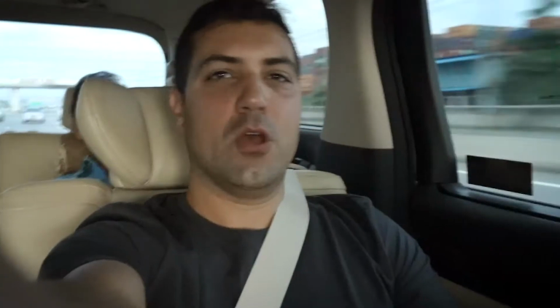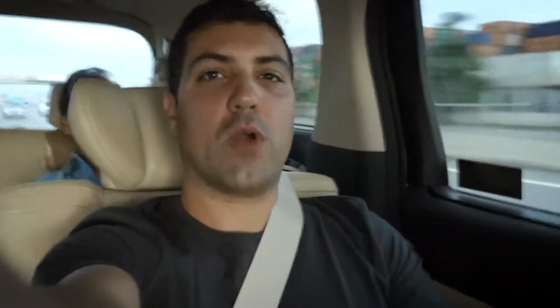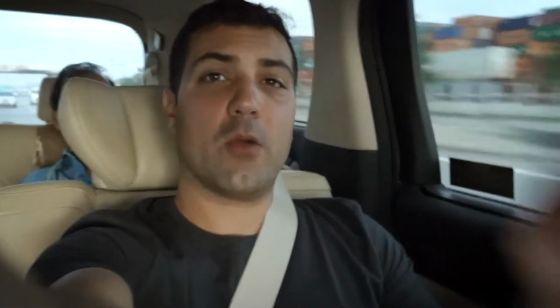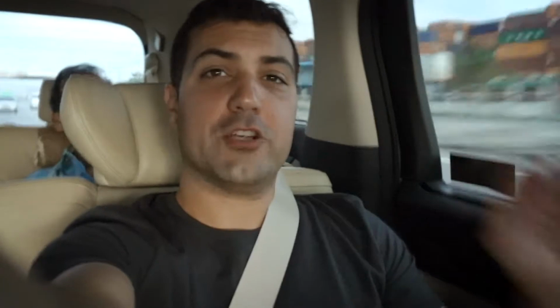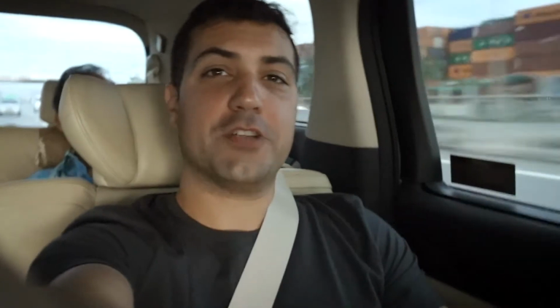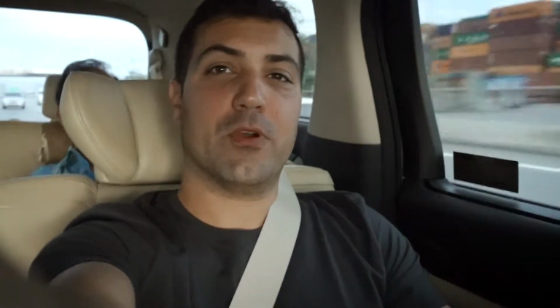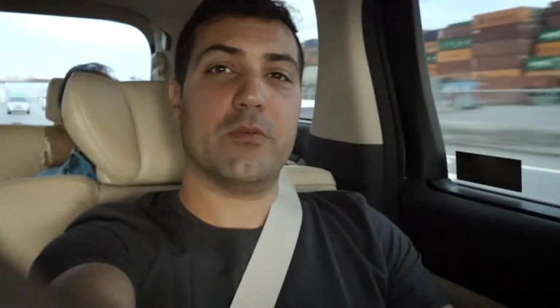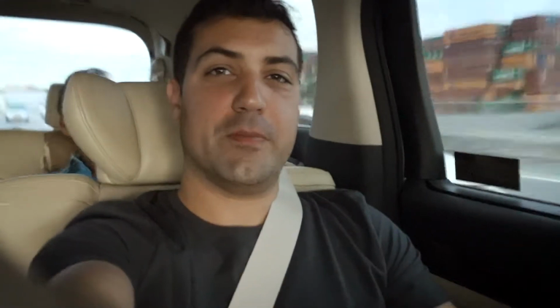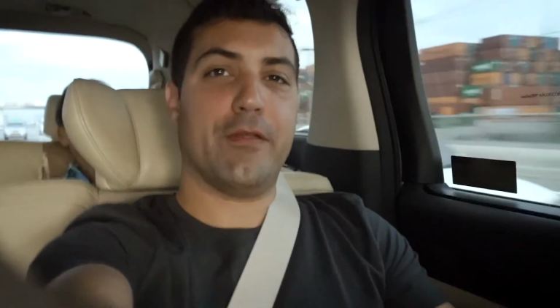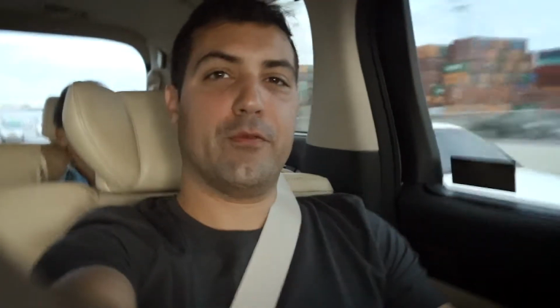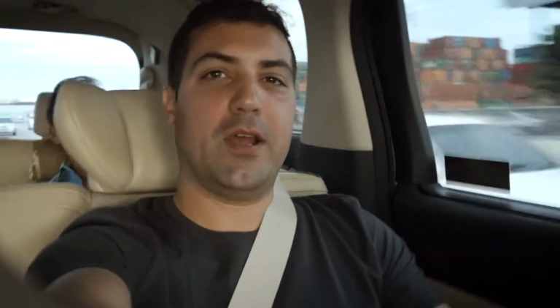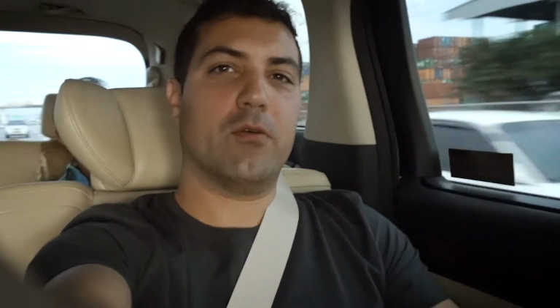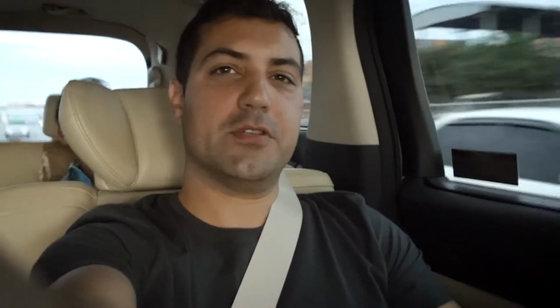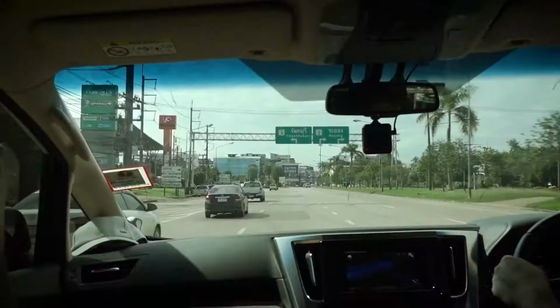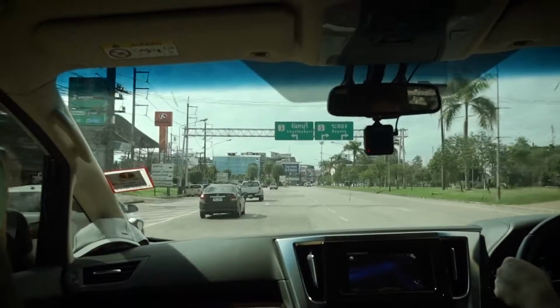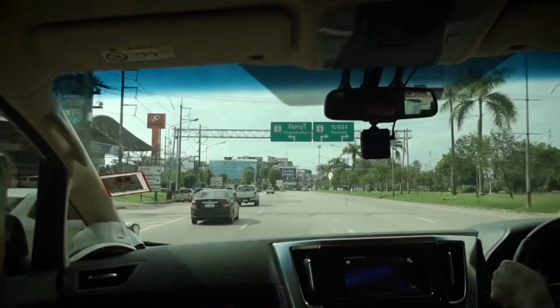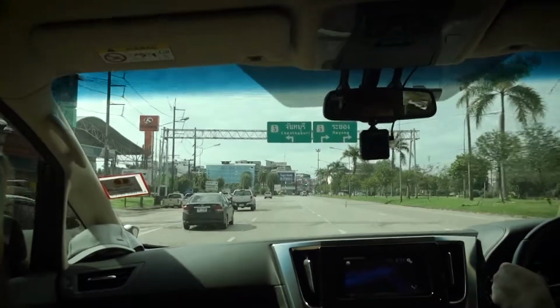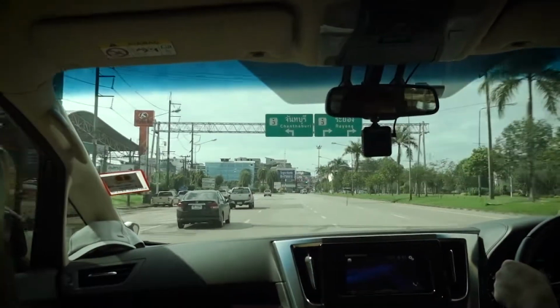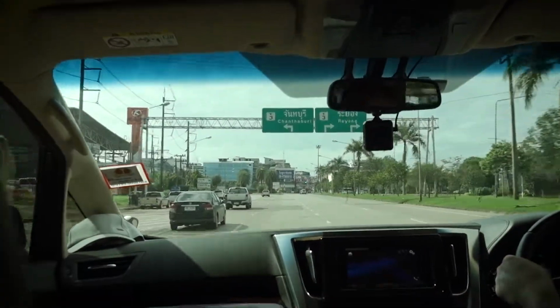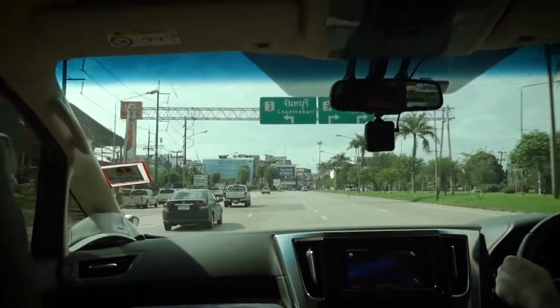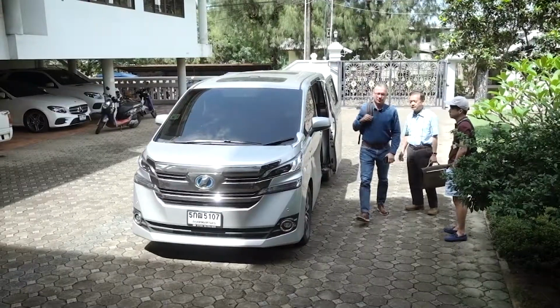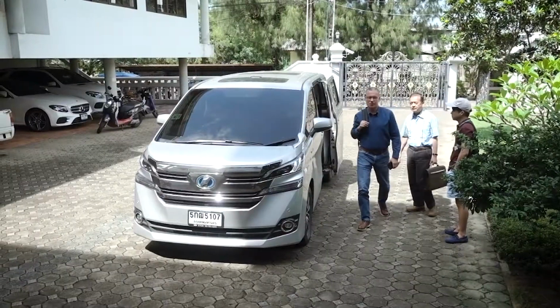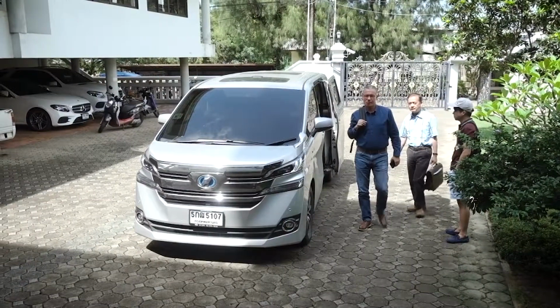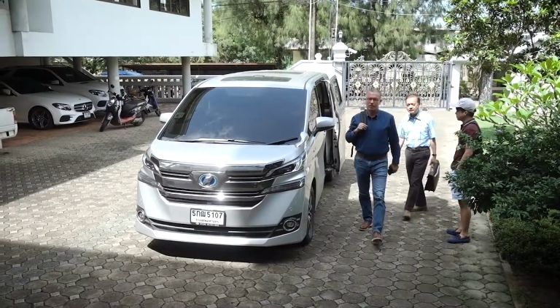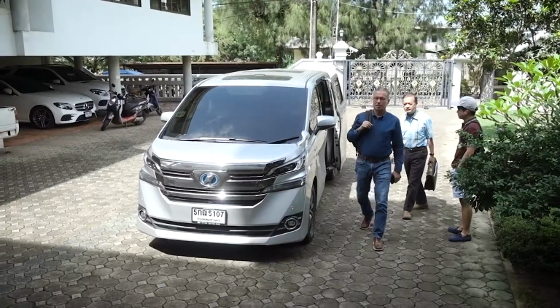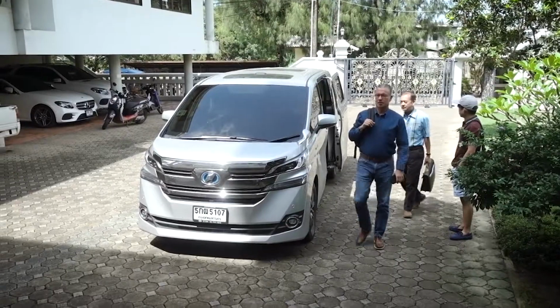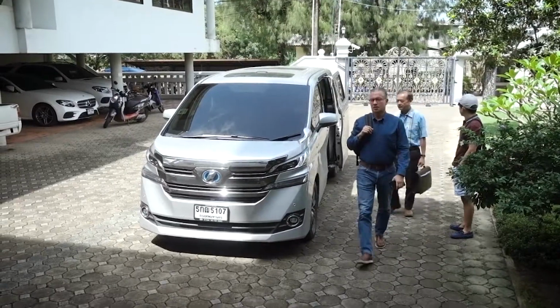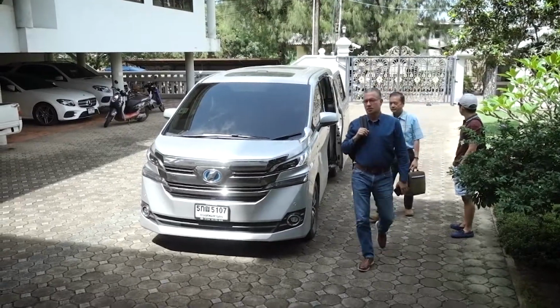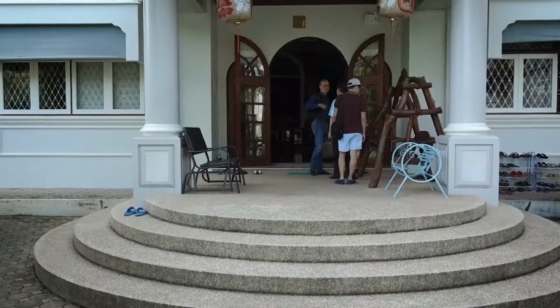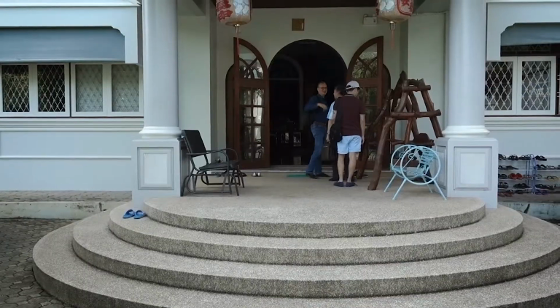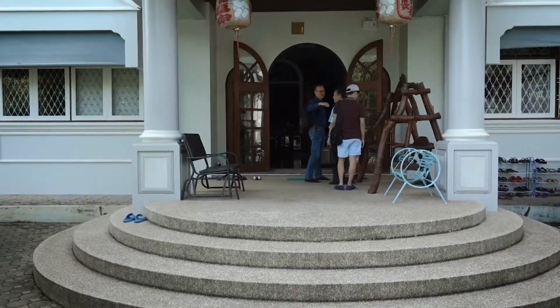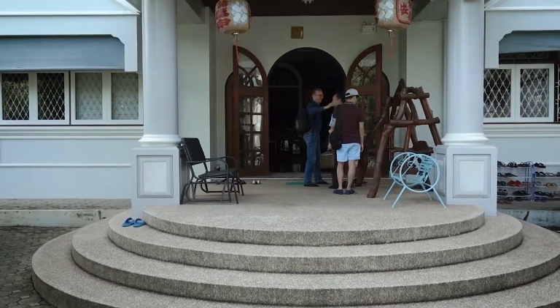We're on our way to Chanthaburi, which is about three hours east of Bangkok, to visit a factory that cuts rubies. Pretty excited to check this place out.